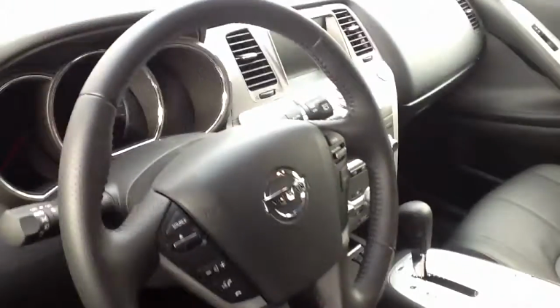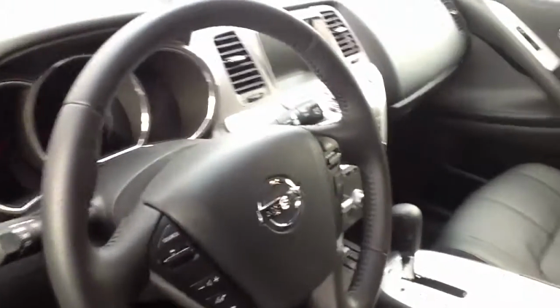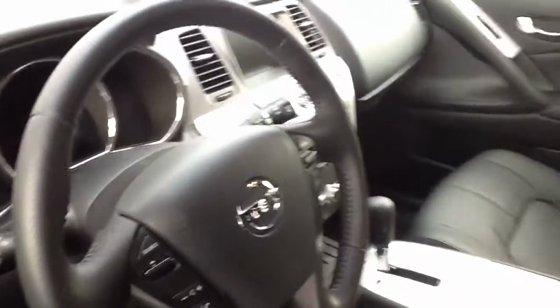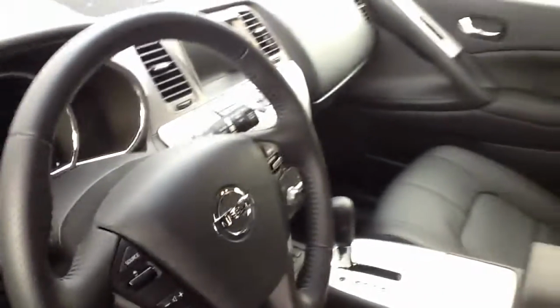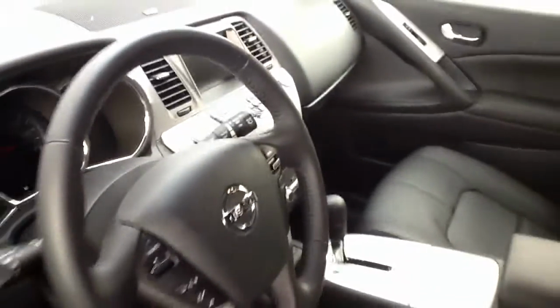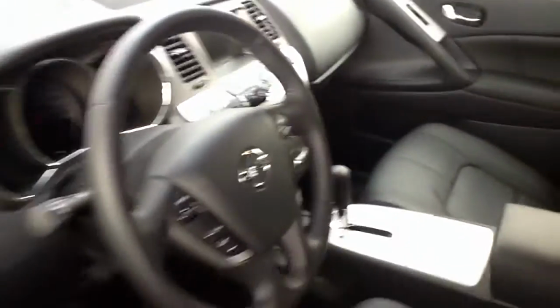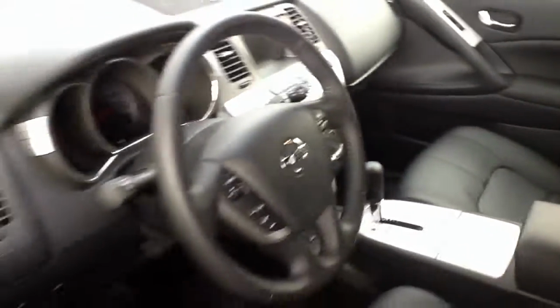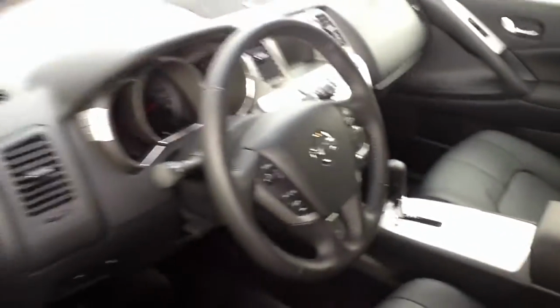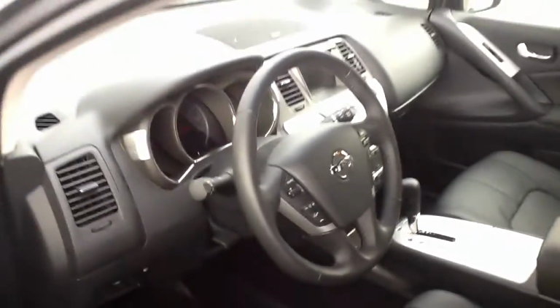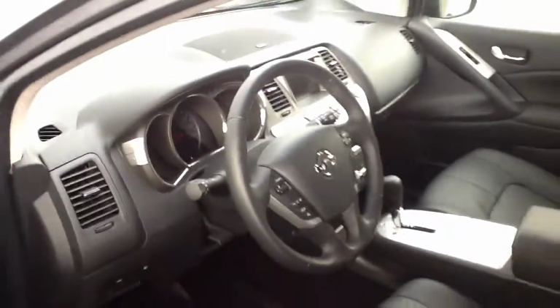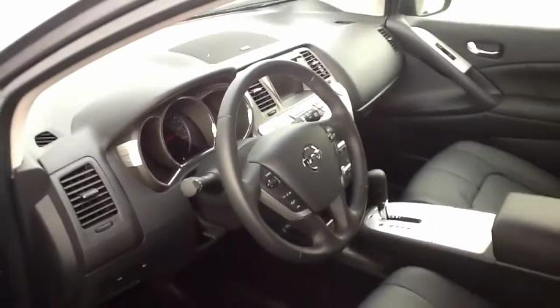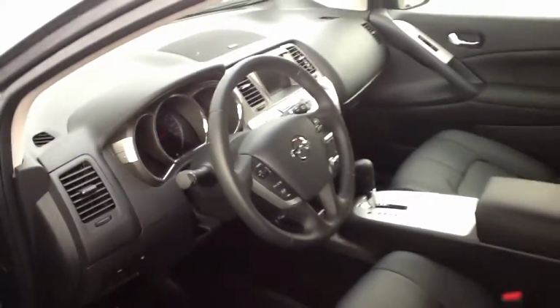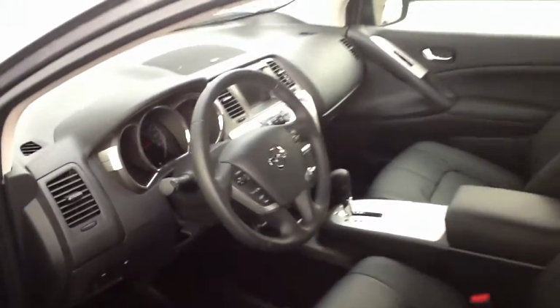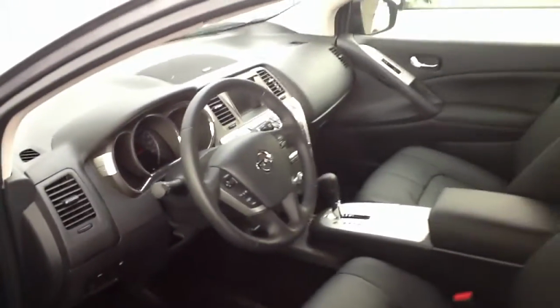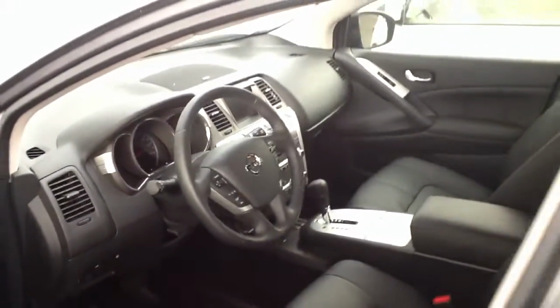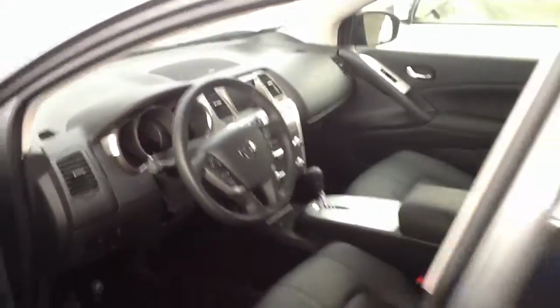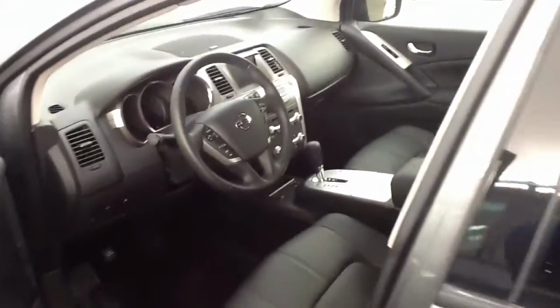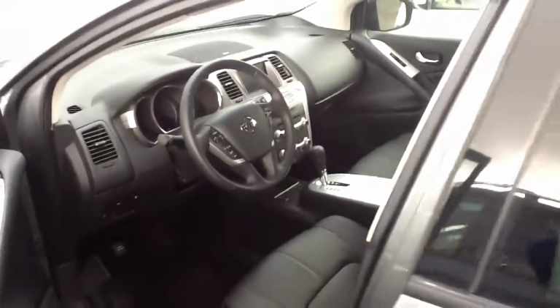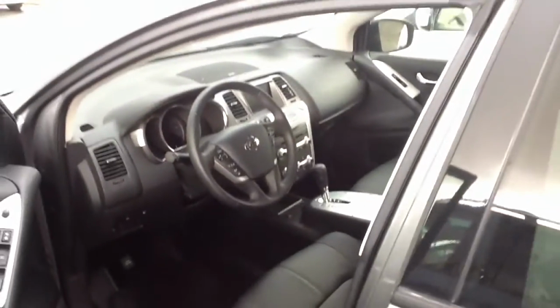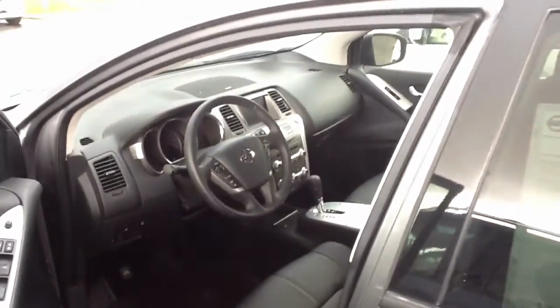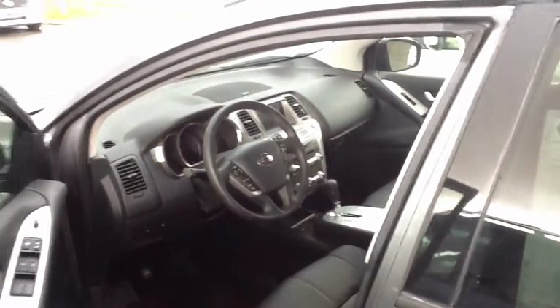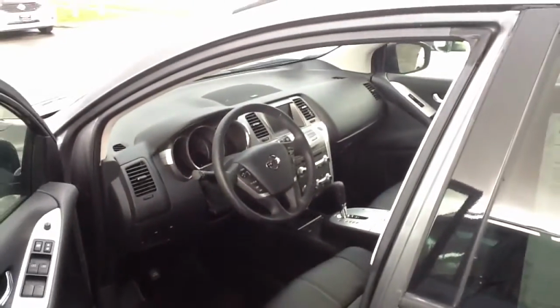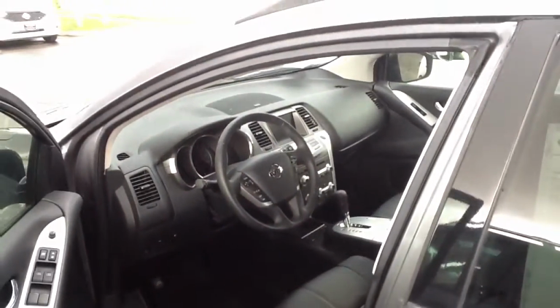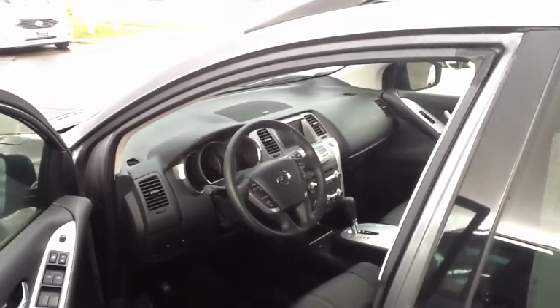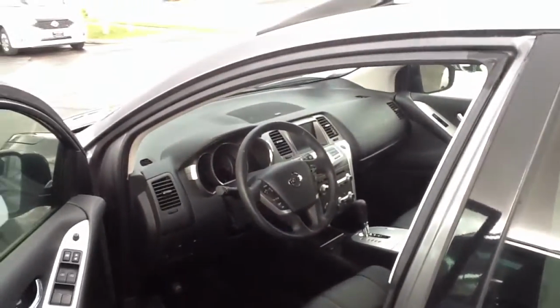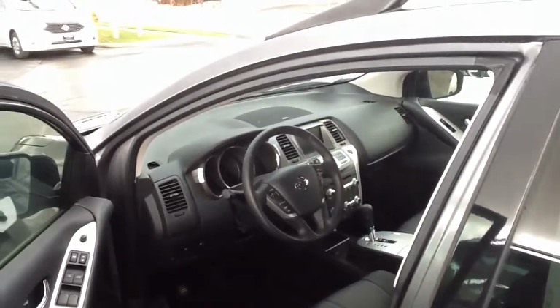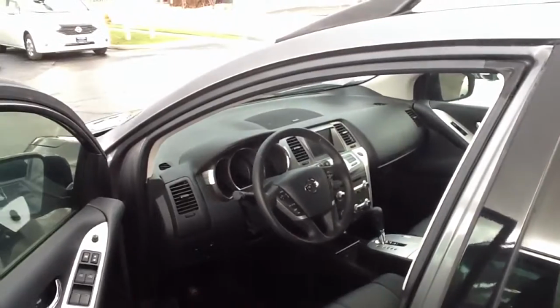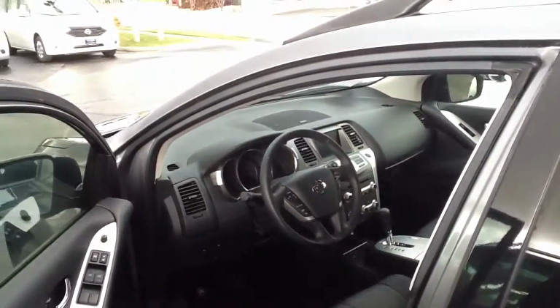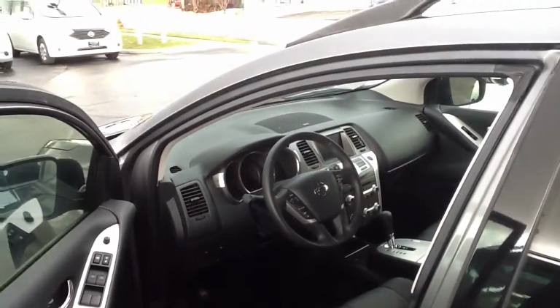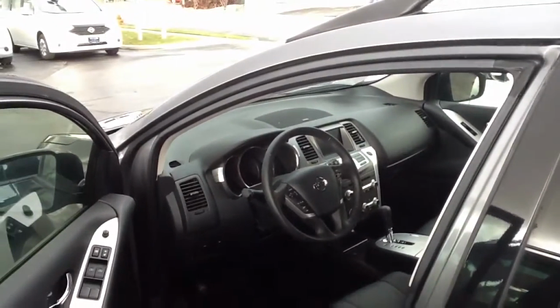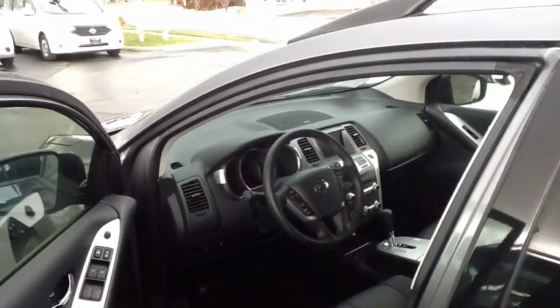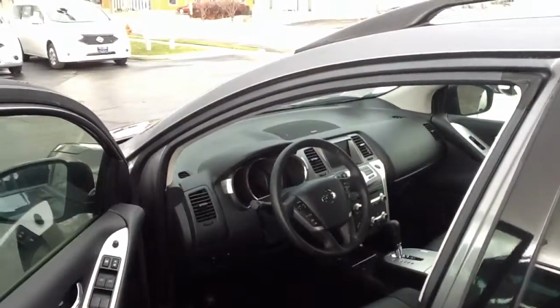Rachel, please don't hesitate — make an appointment as soon as you can to come and test drive this 2013 Nissan Murano. Thanks again.